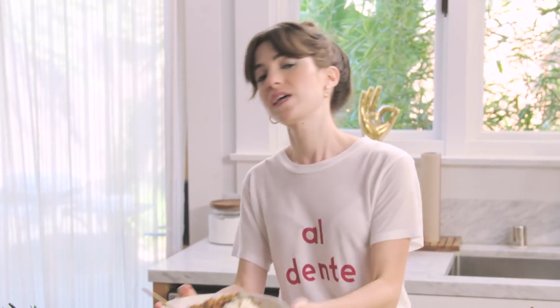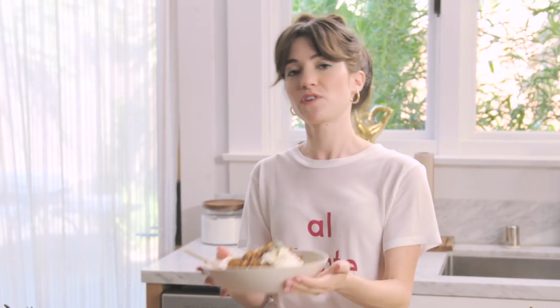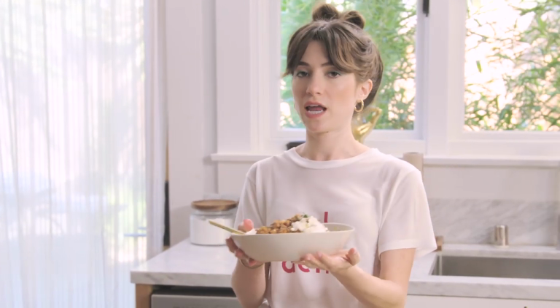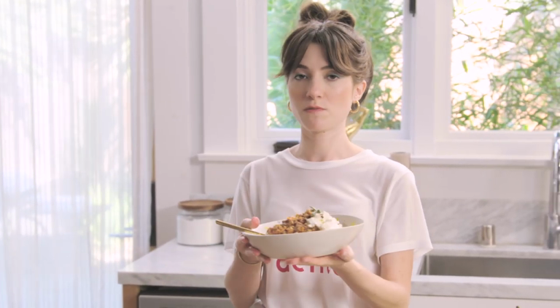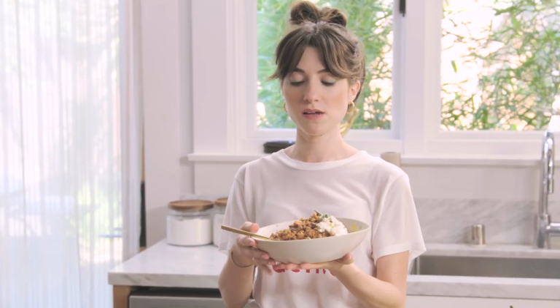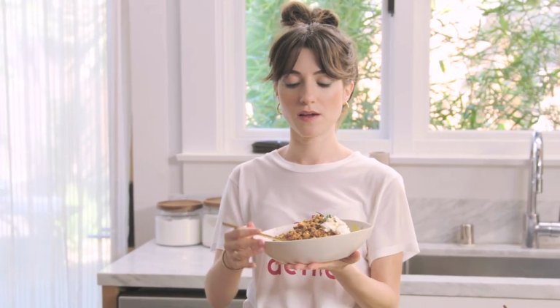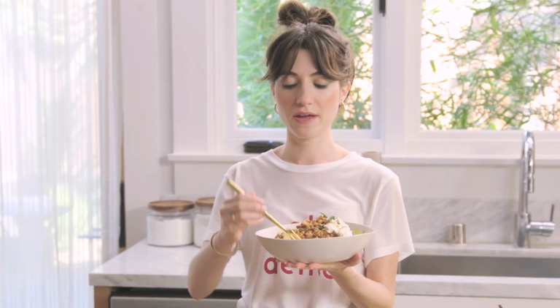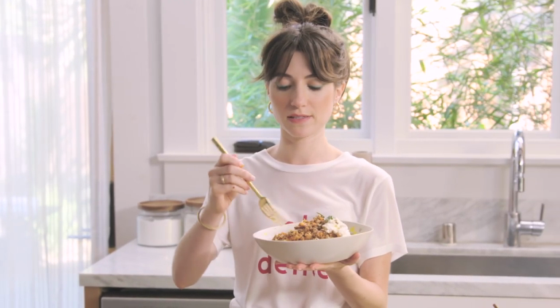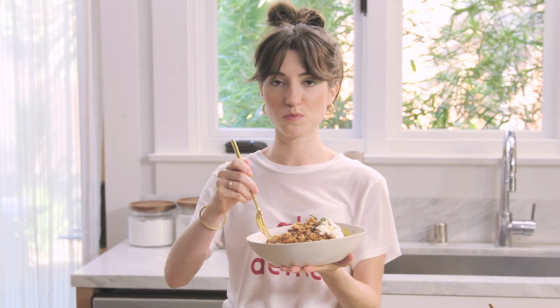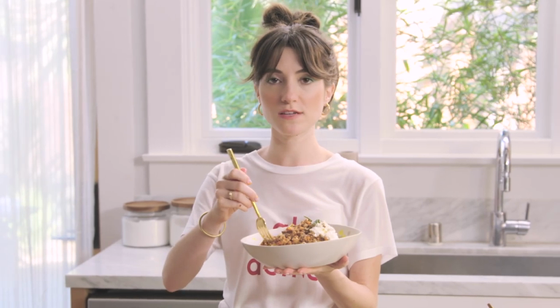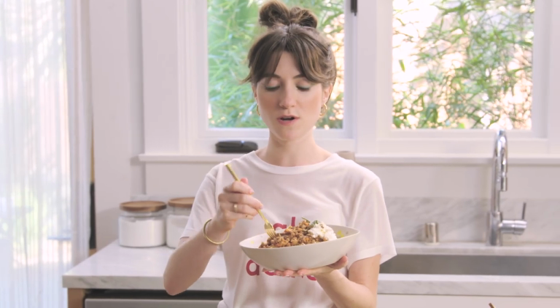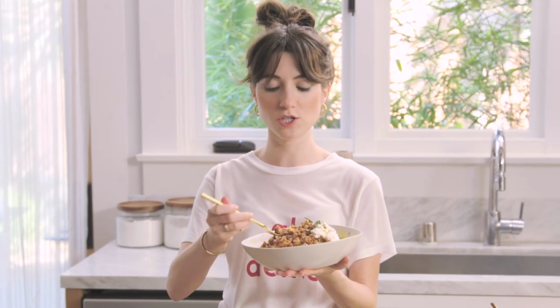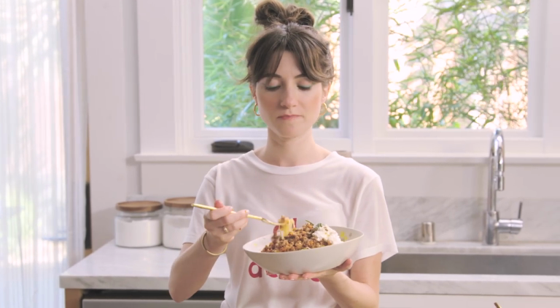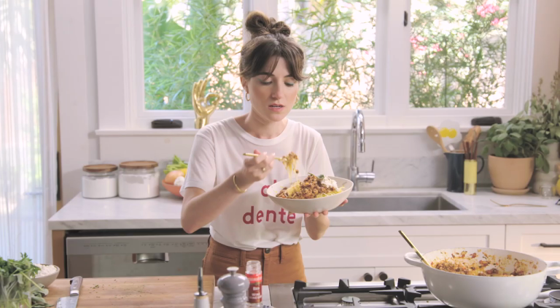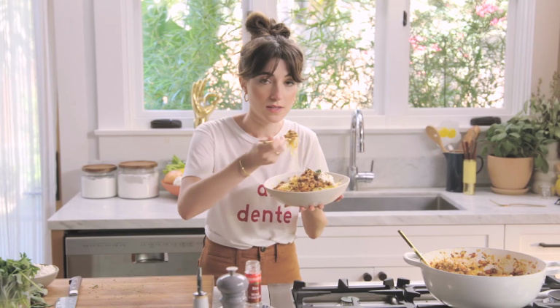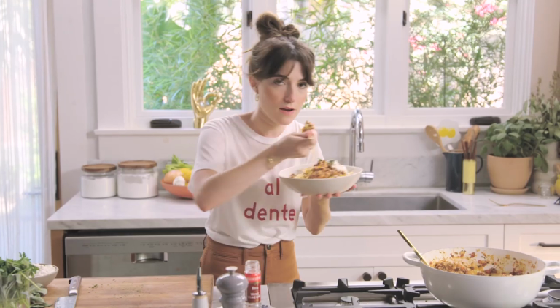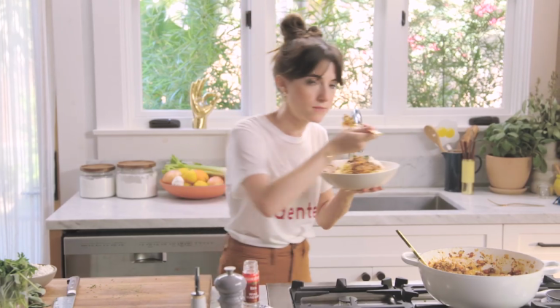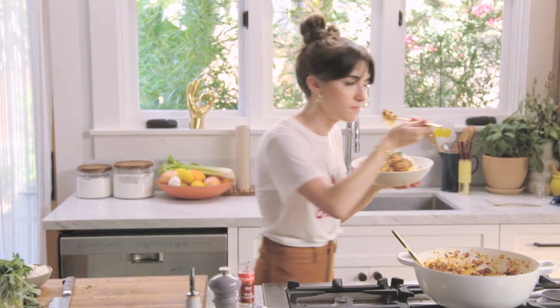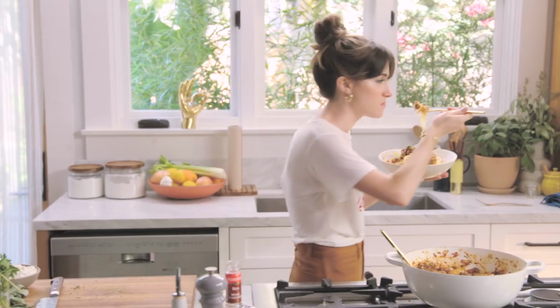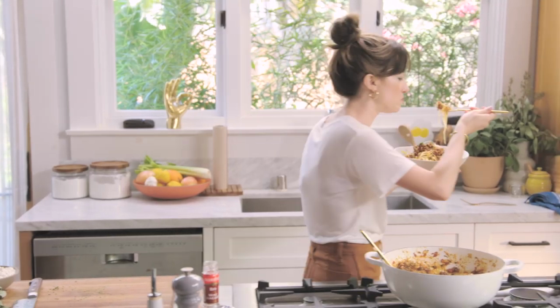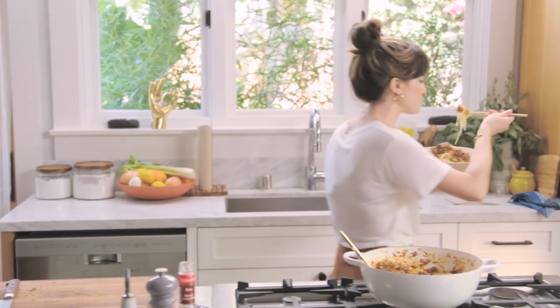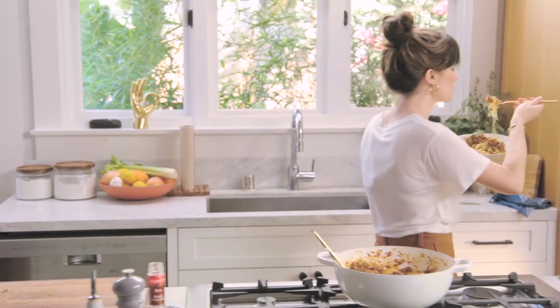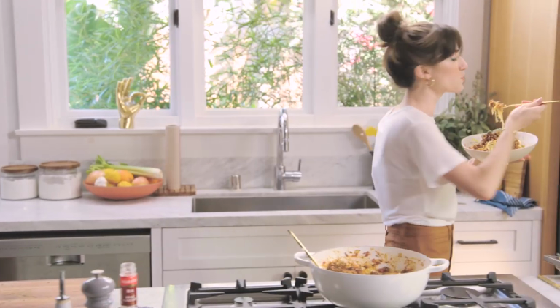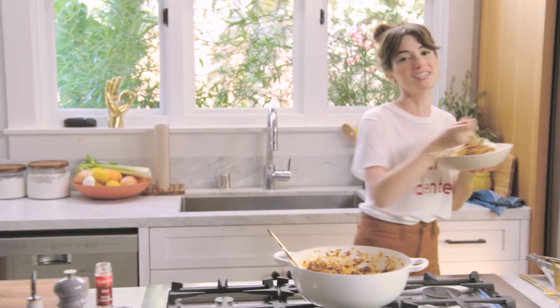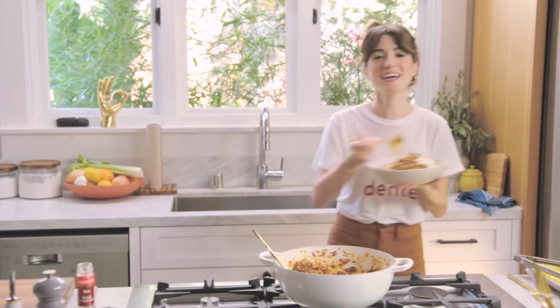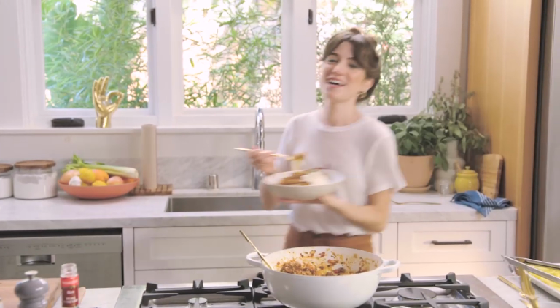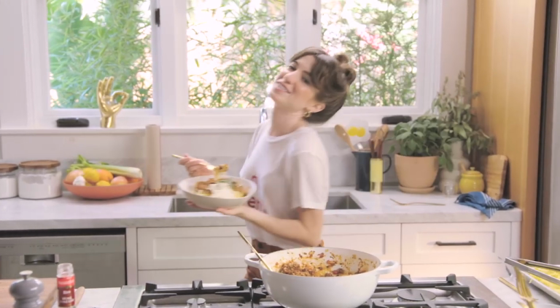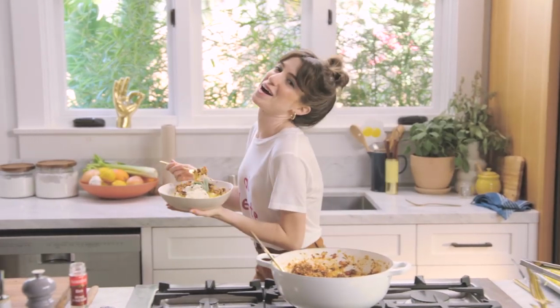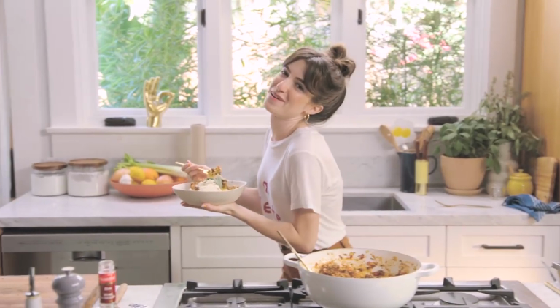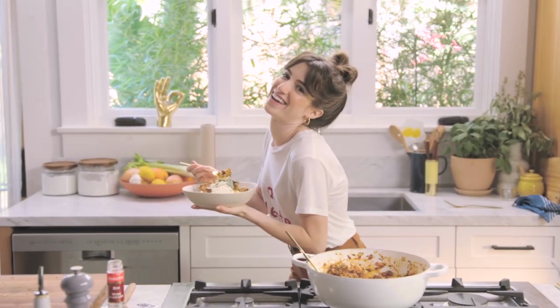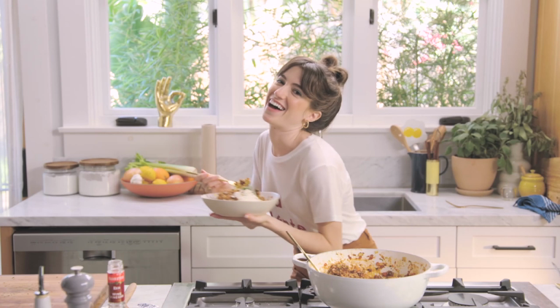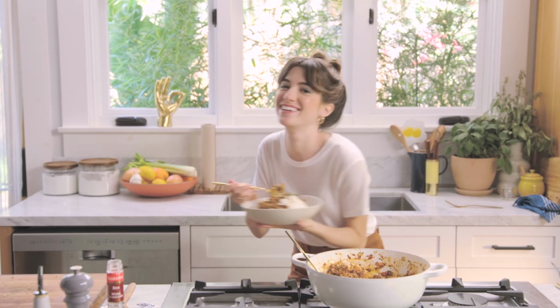Thanks for hanging out with me making some spaghetti squash. Sayonara — or should I say, ciao, Bella! Bye-bye!